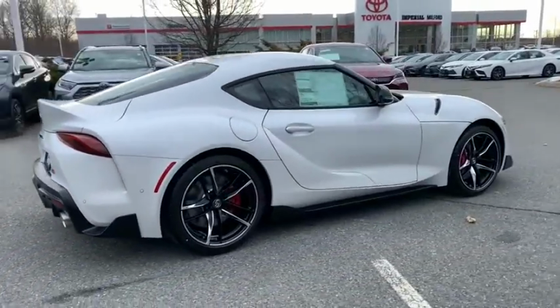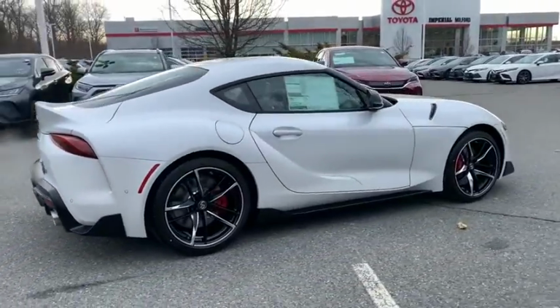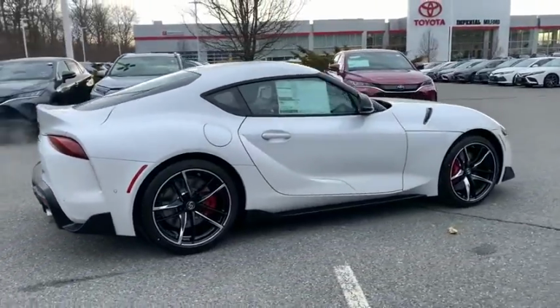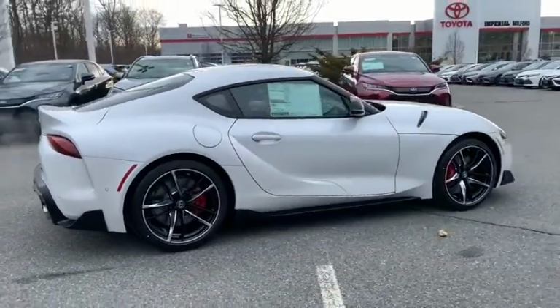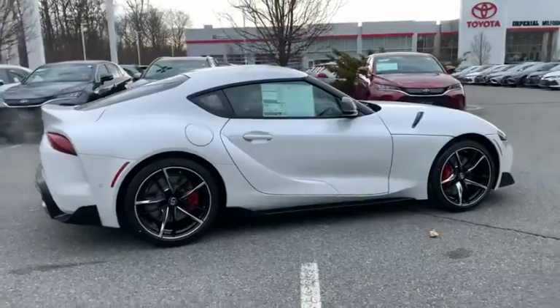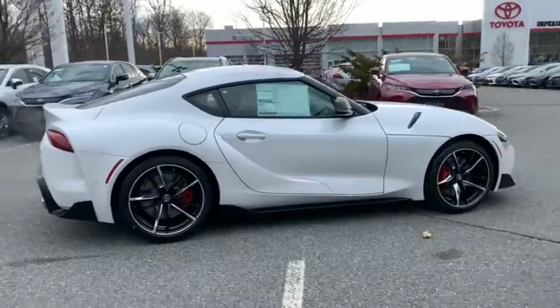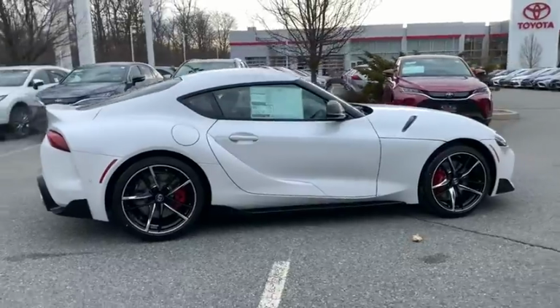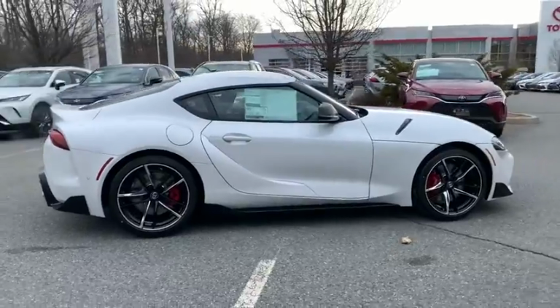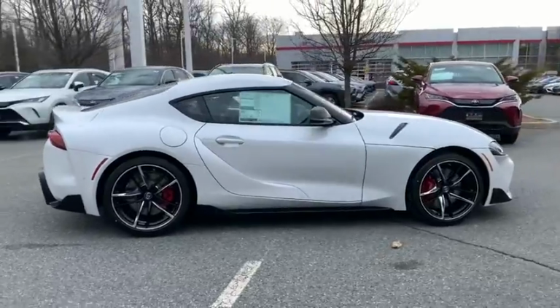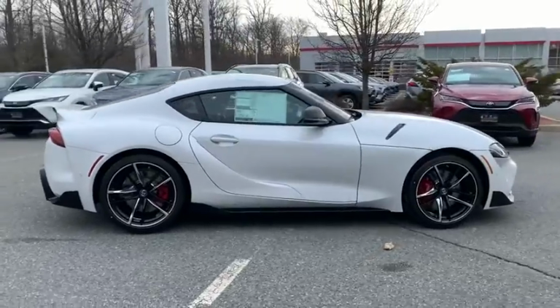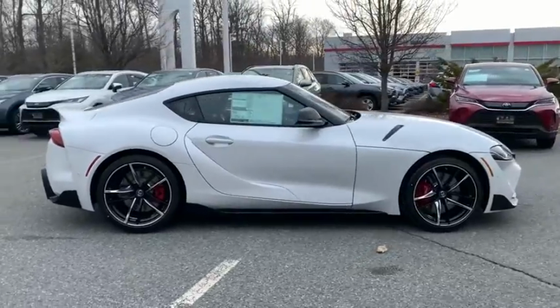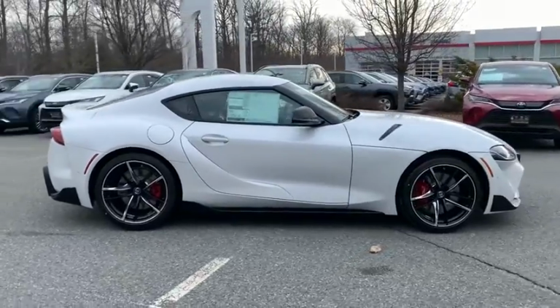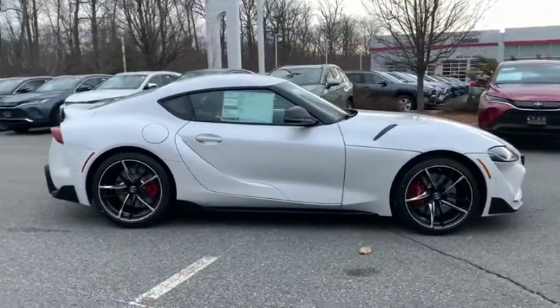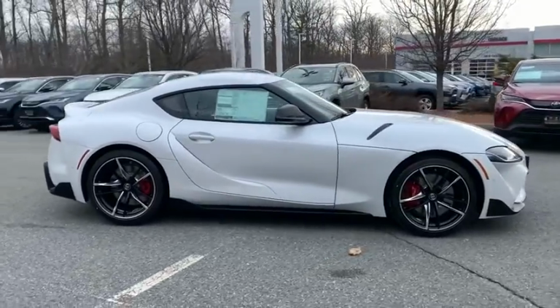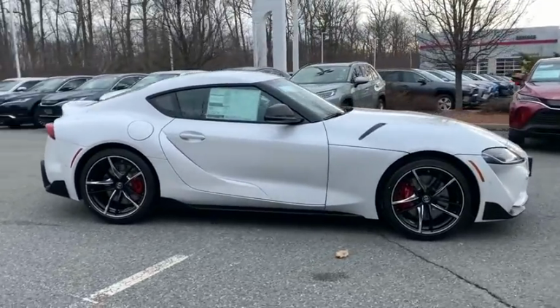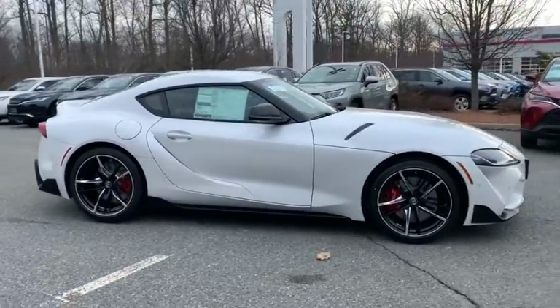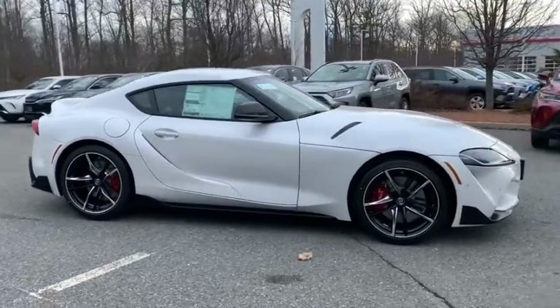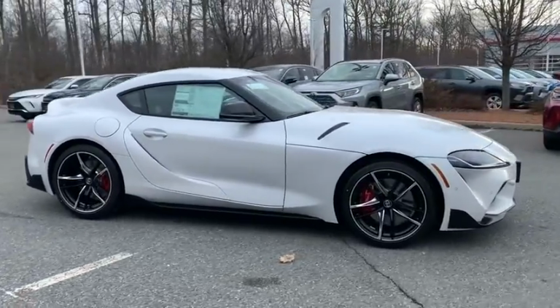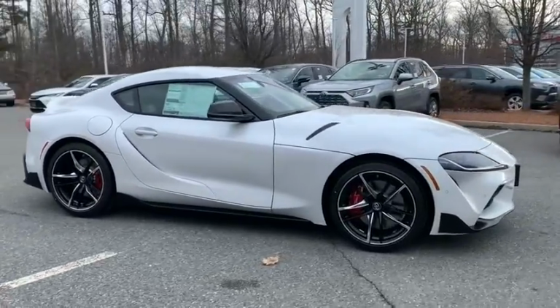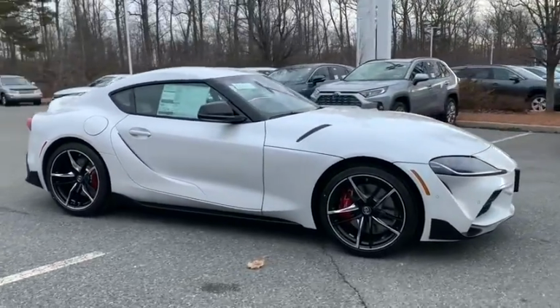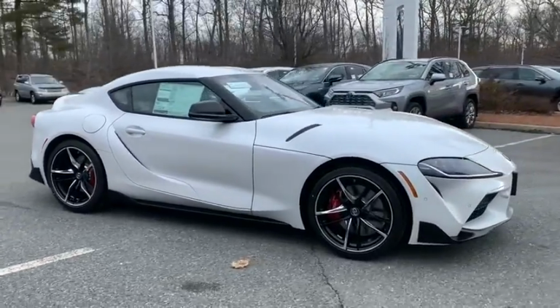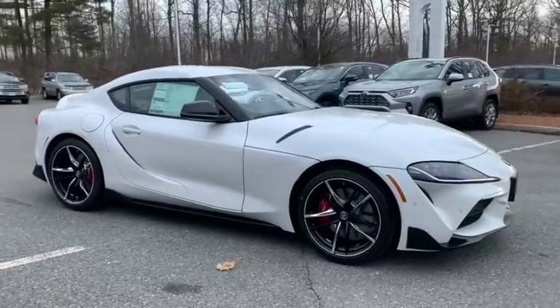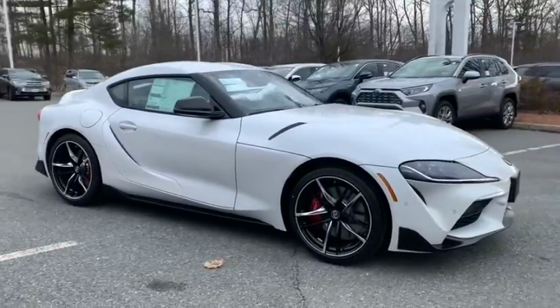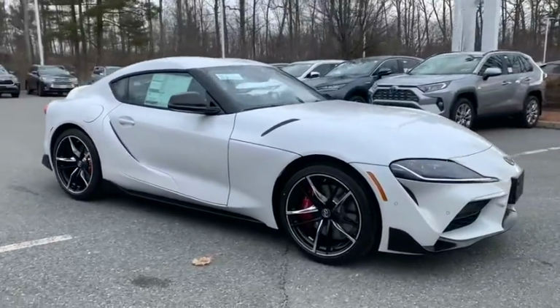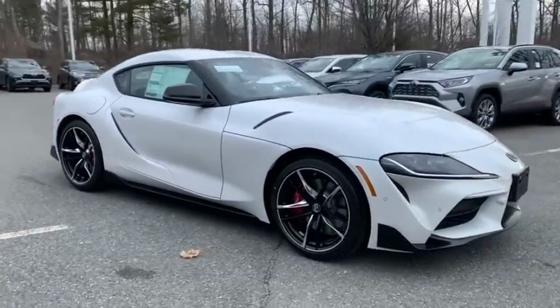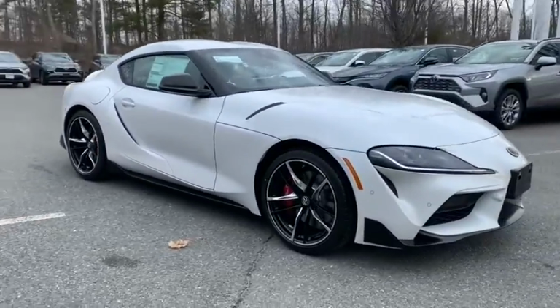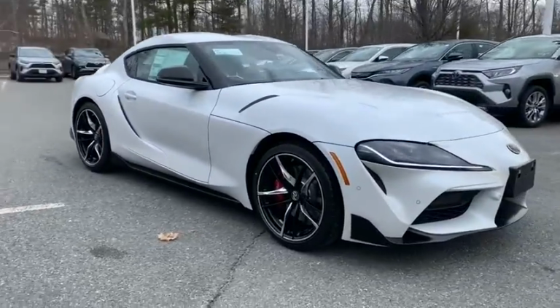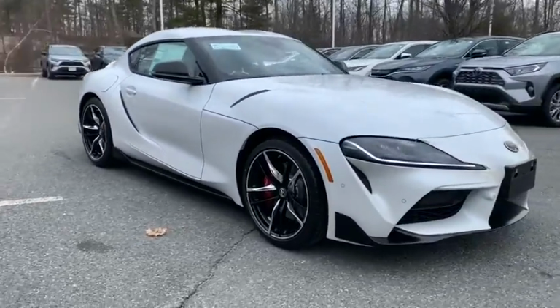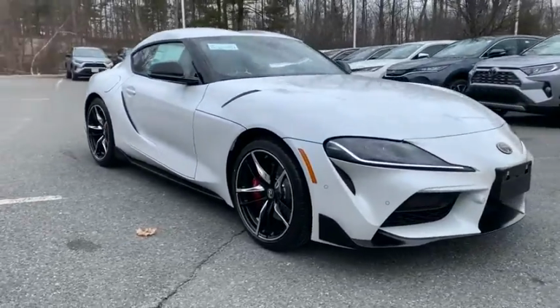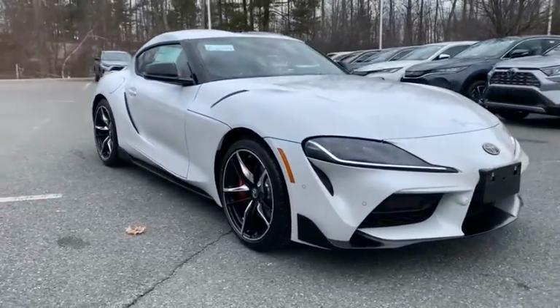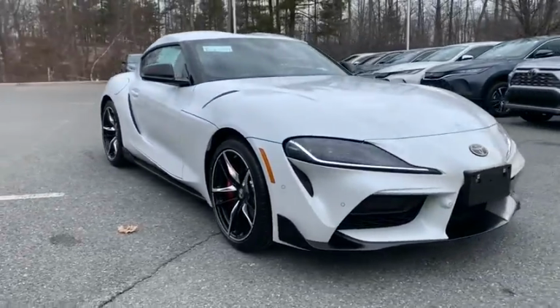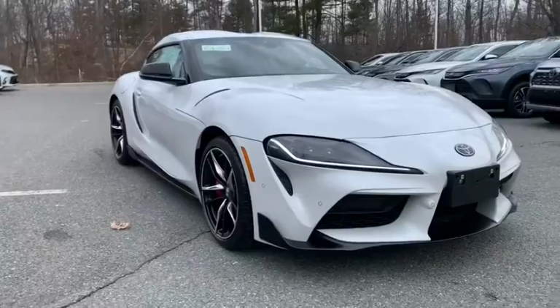If you are nostalgic, then this is the perfect find for you. Here are some of this vehicle's great options.